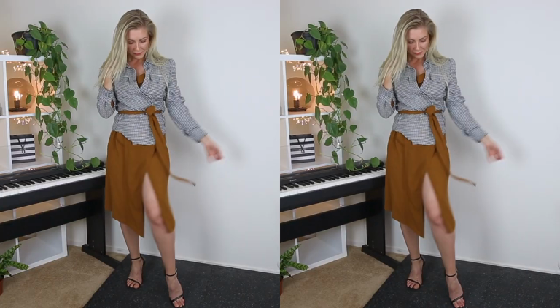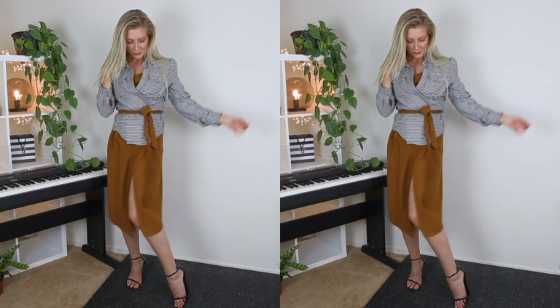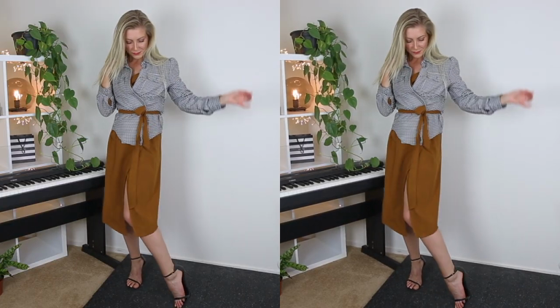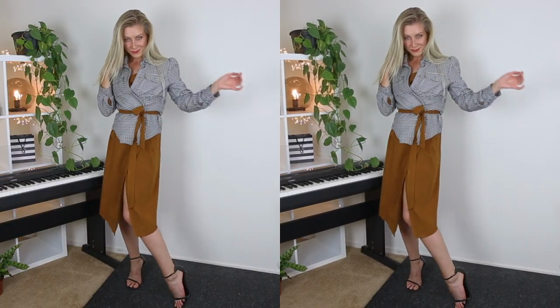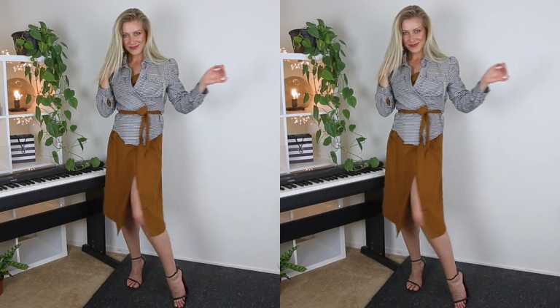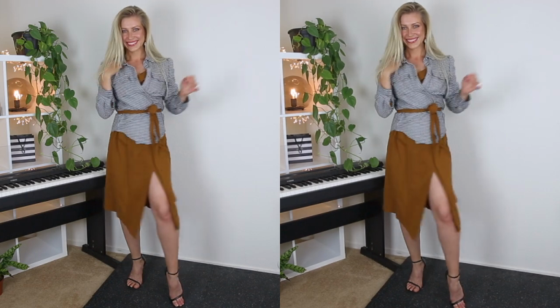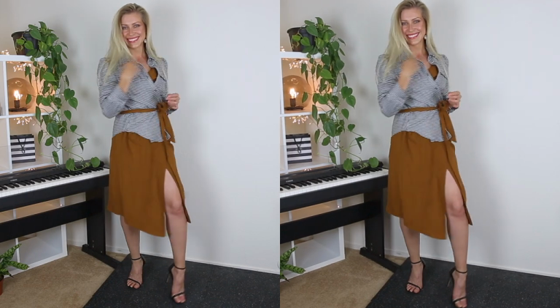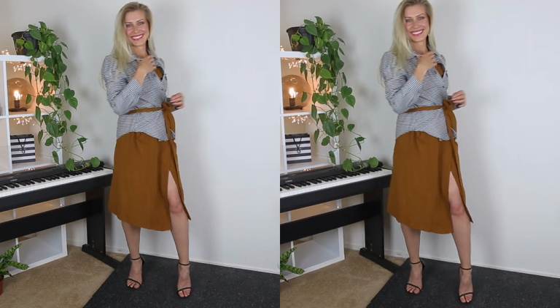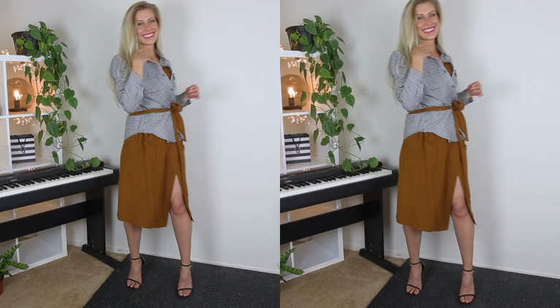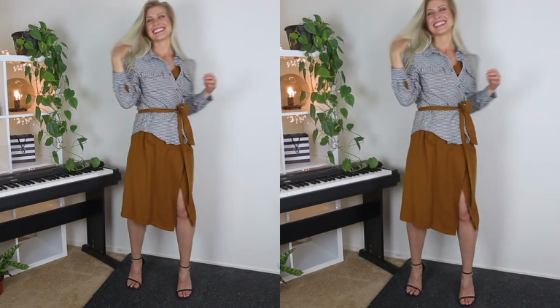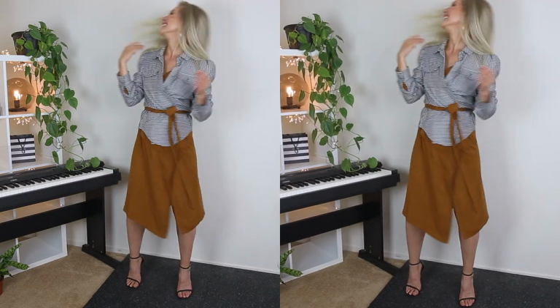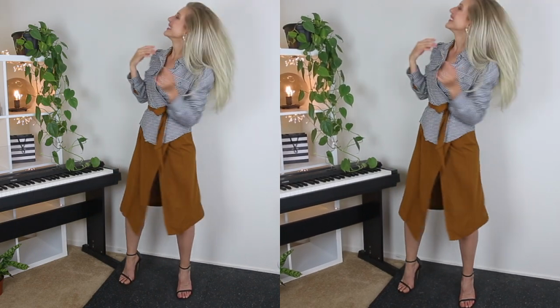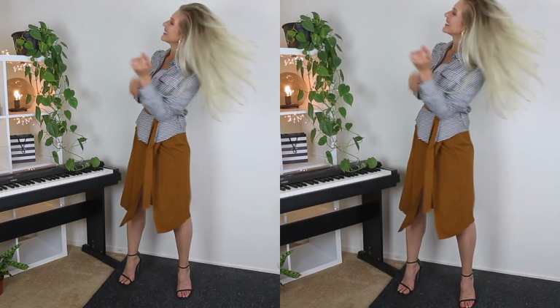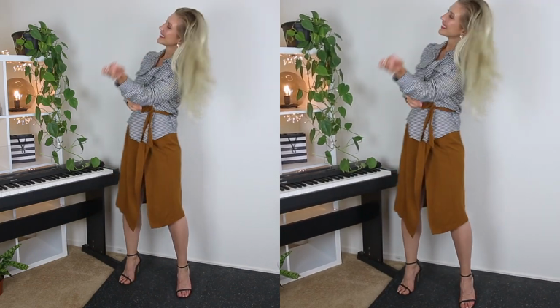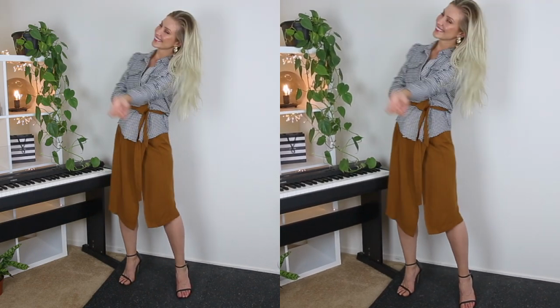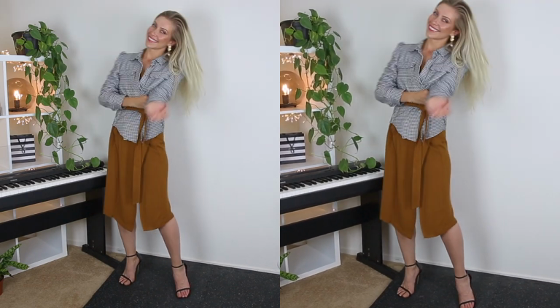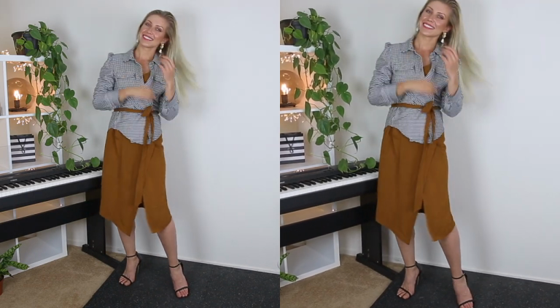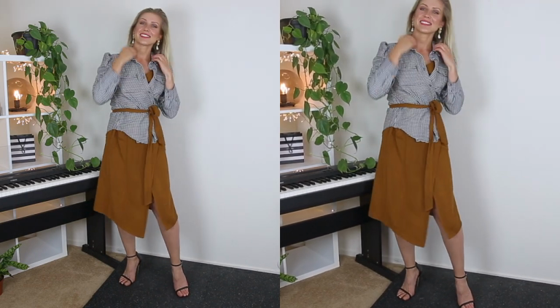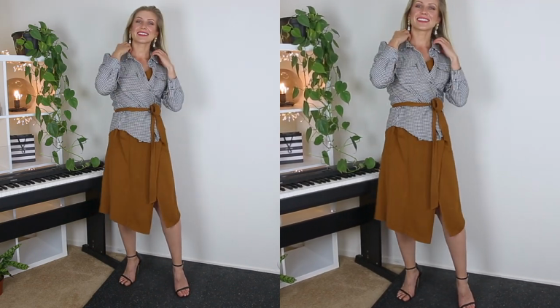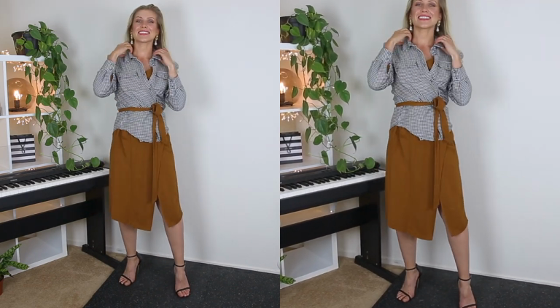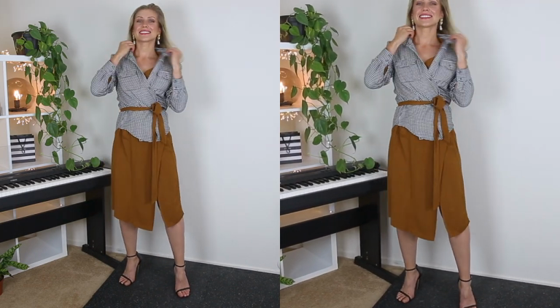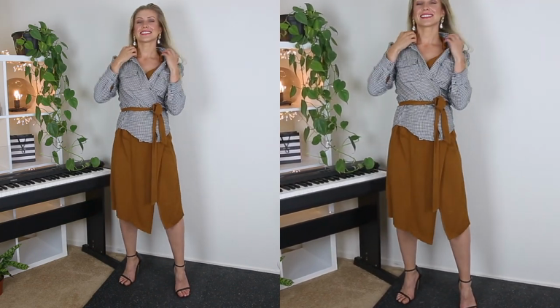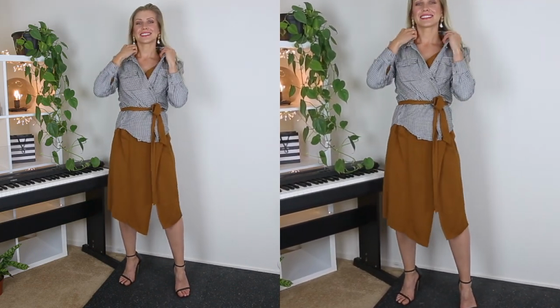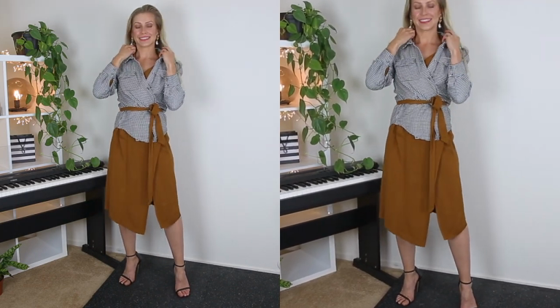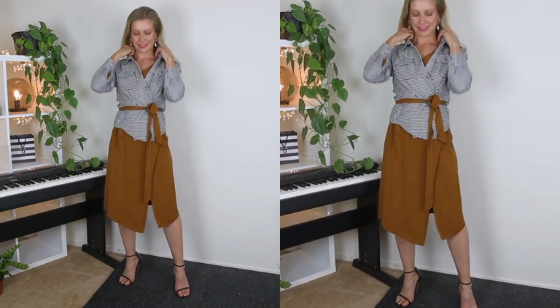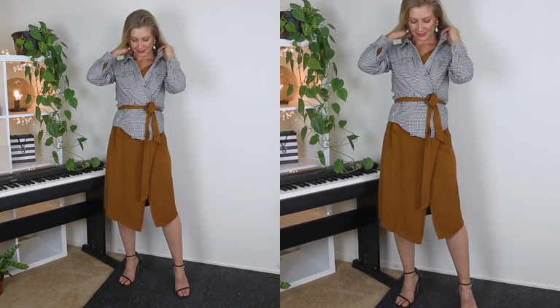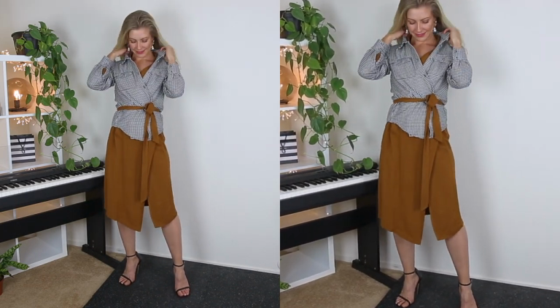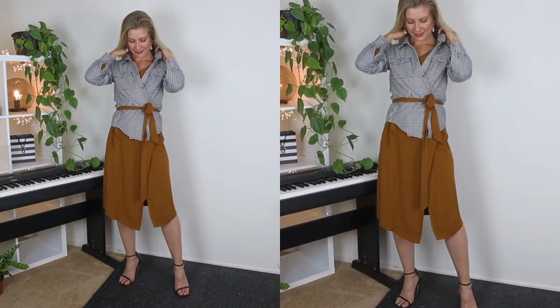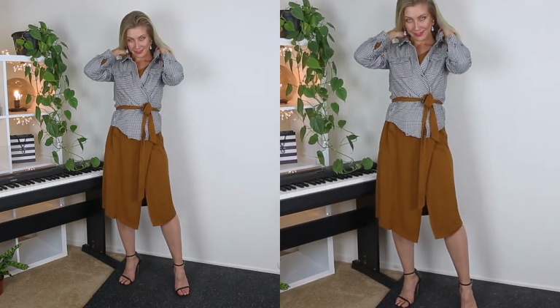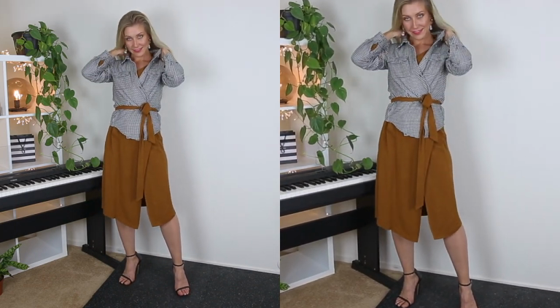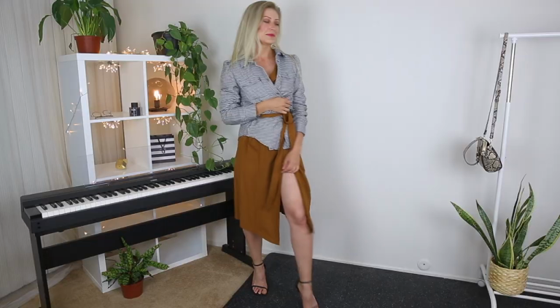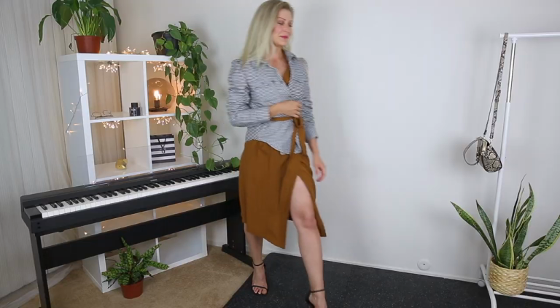I also have some guests in the background — Juliet is loving this dress and the outfit!